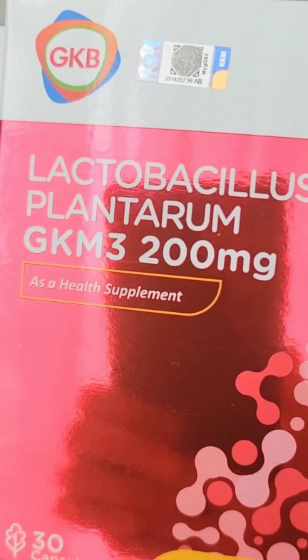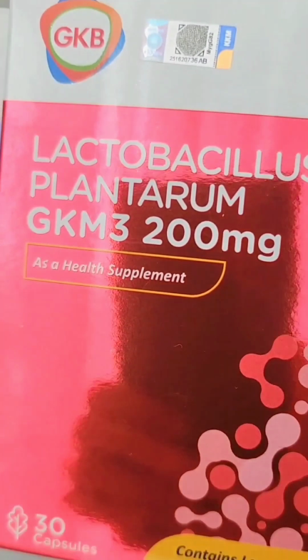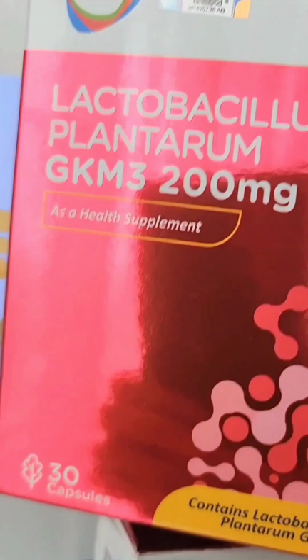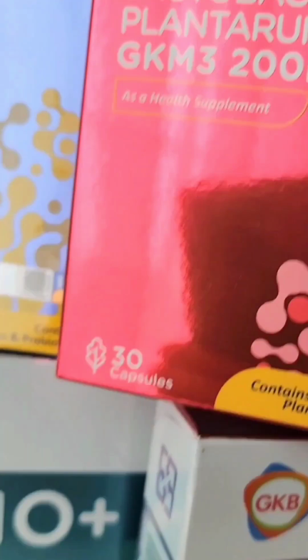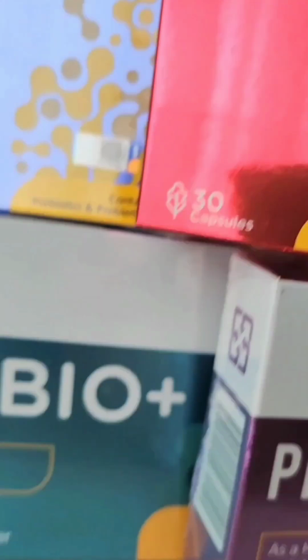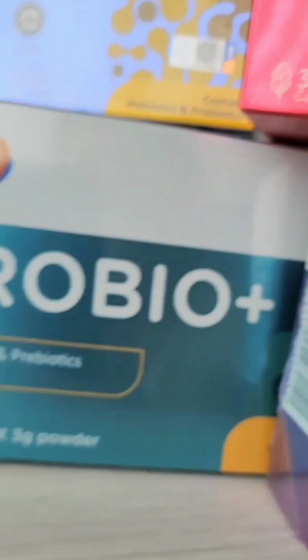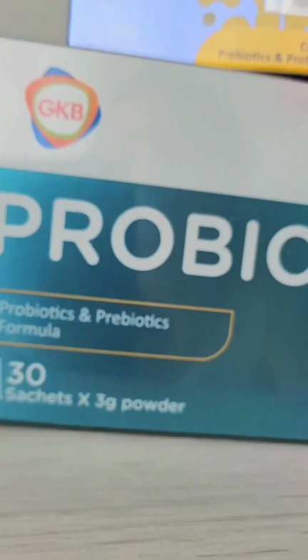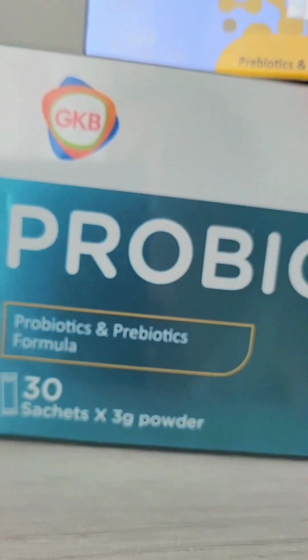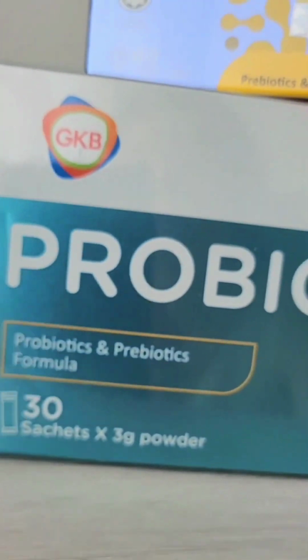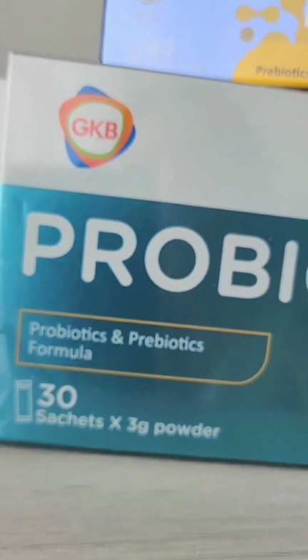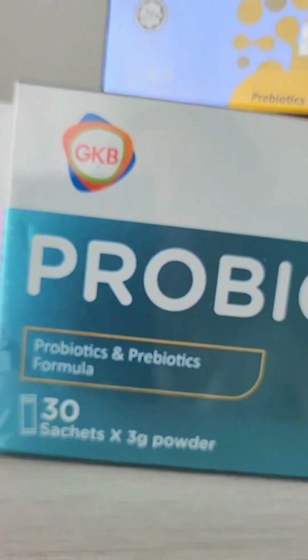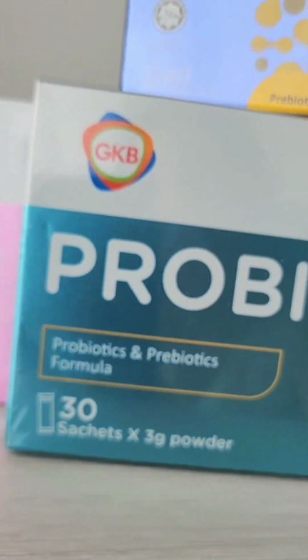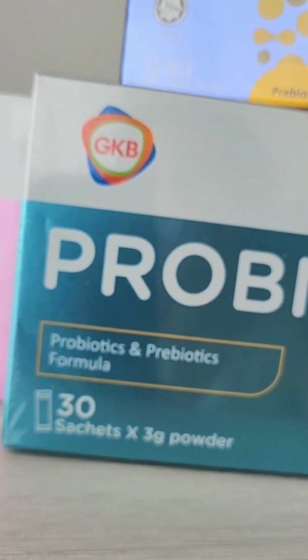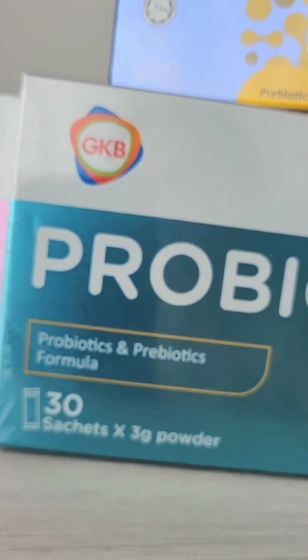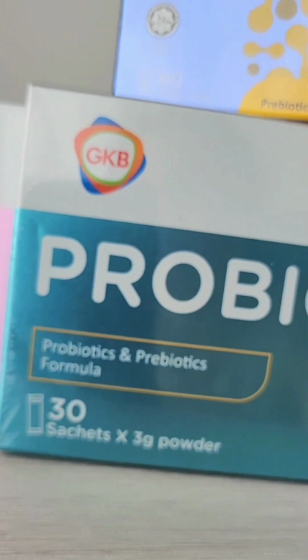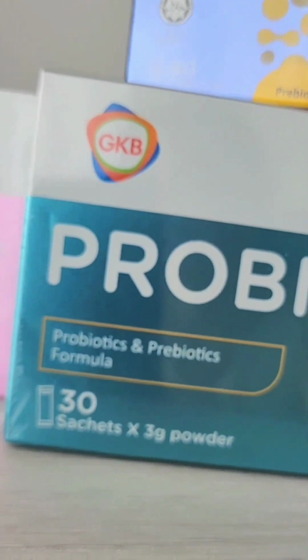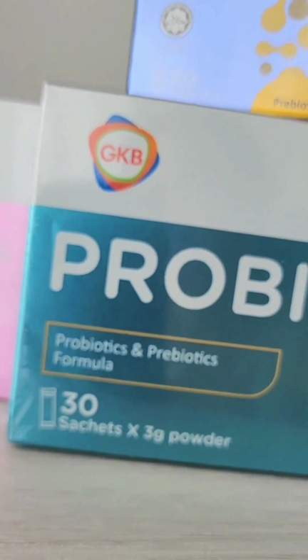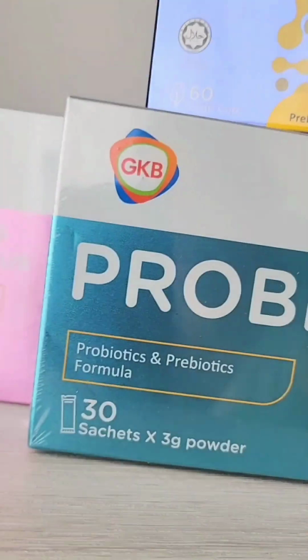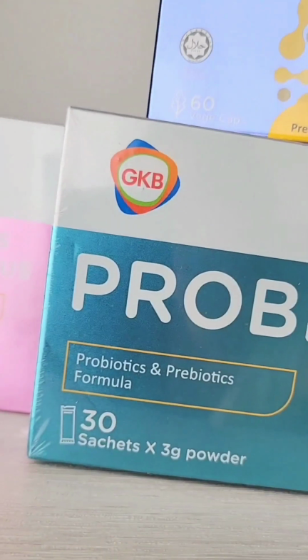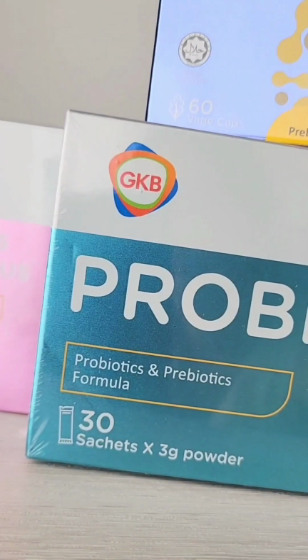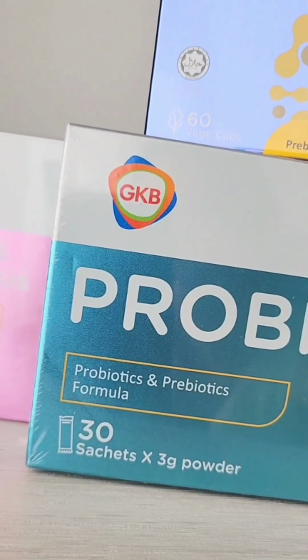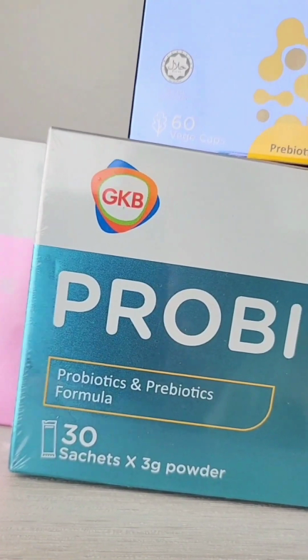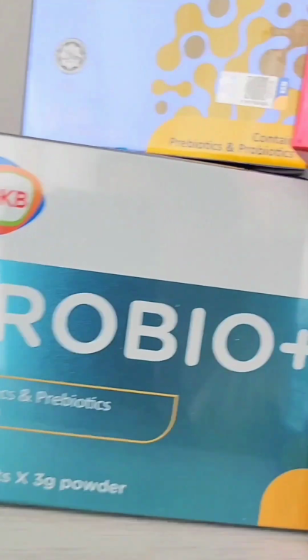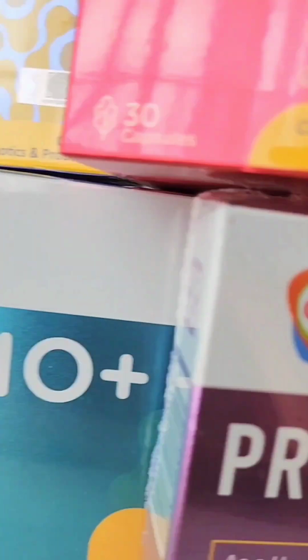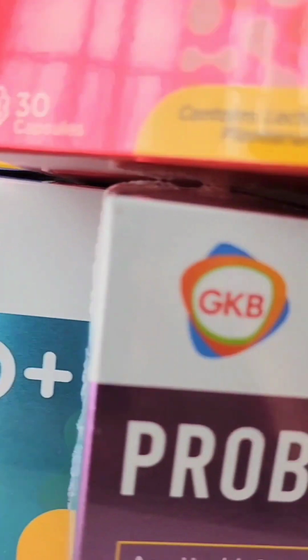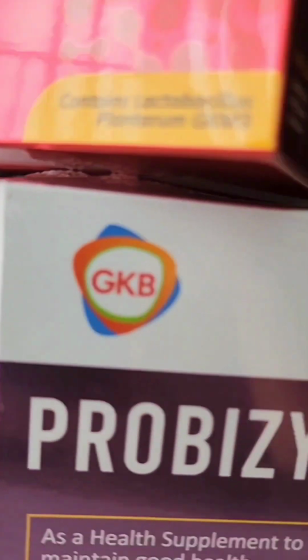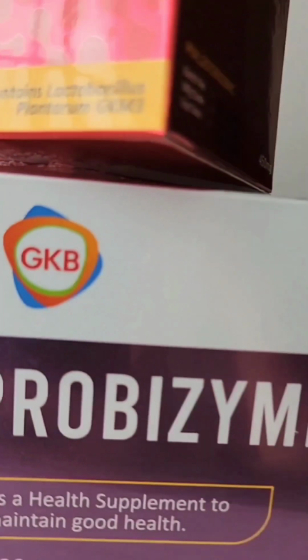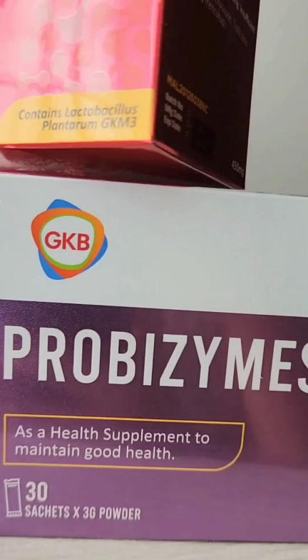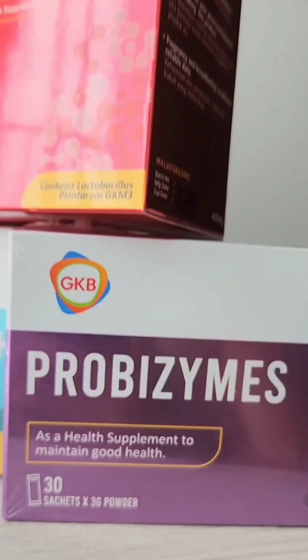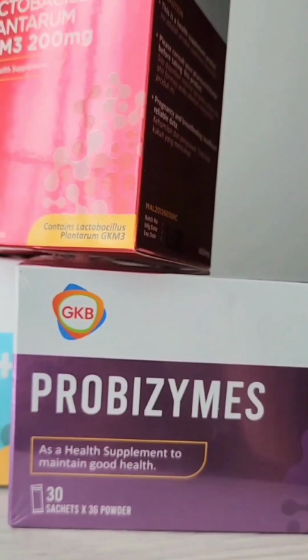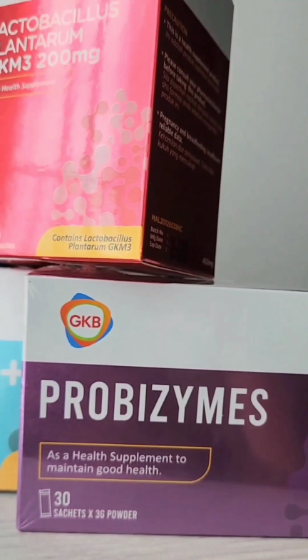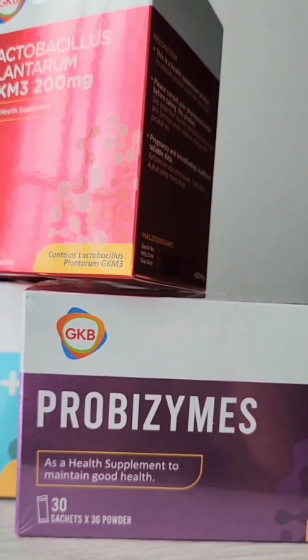GKB is a joint venture between Cosmos Biotech Coding Corporation and Grape King Bio from Taiwan.